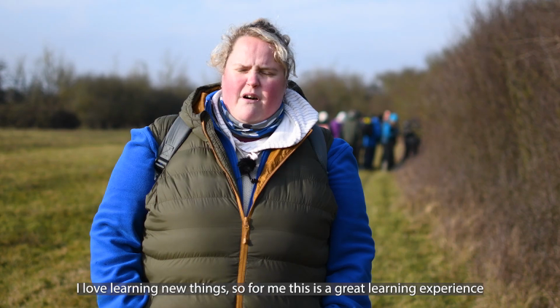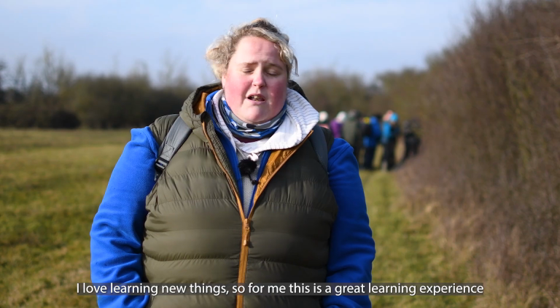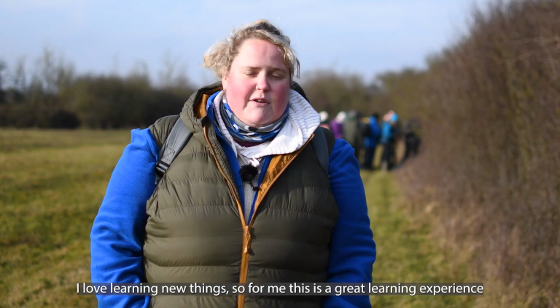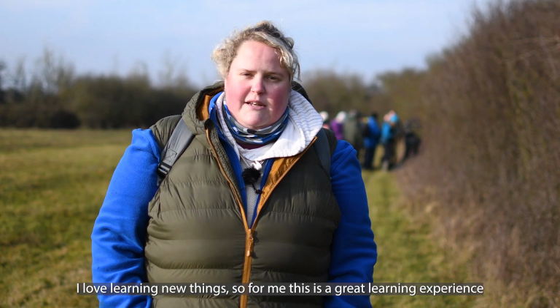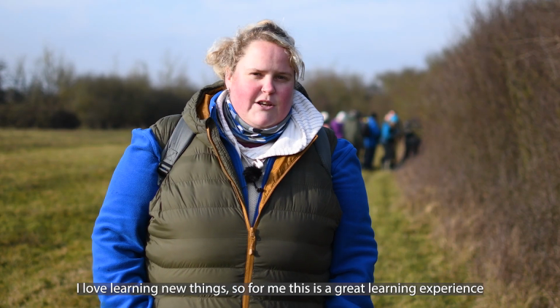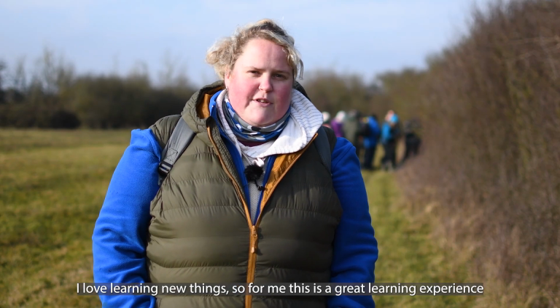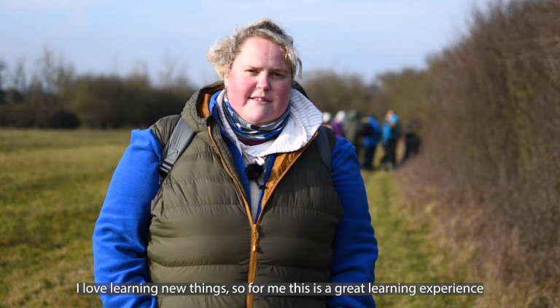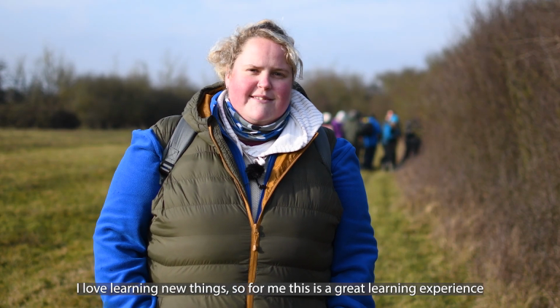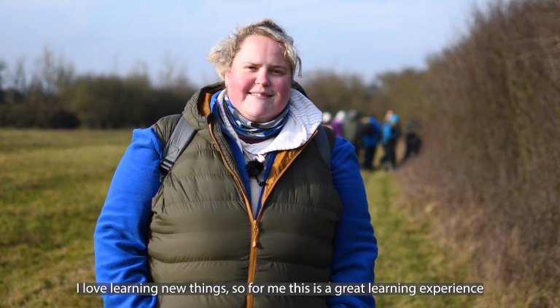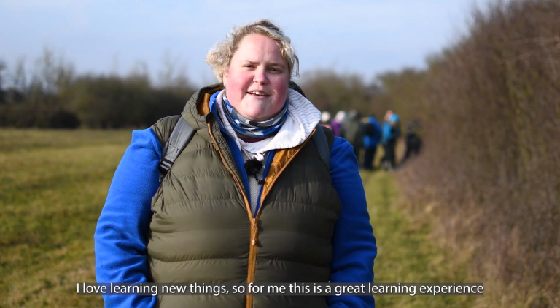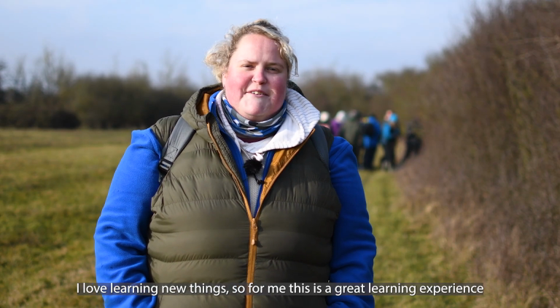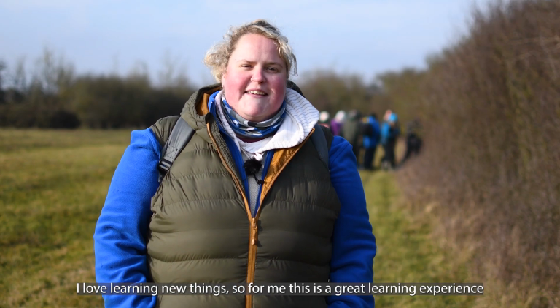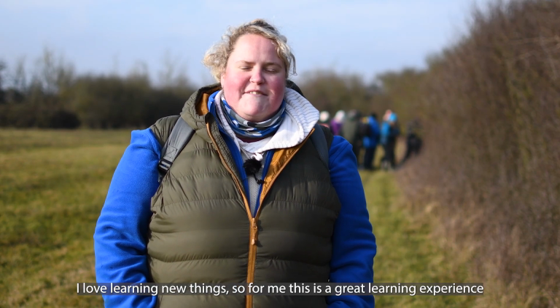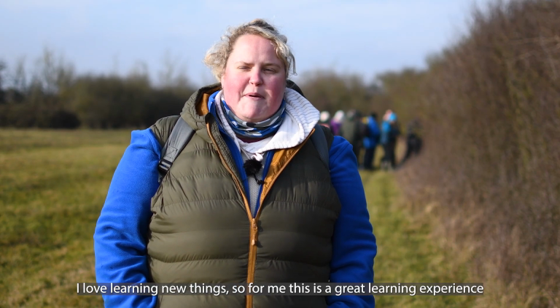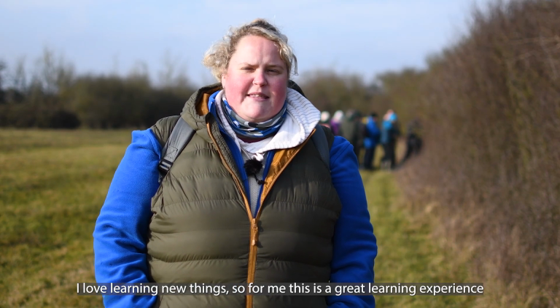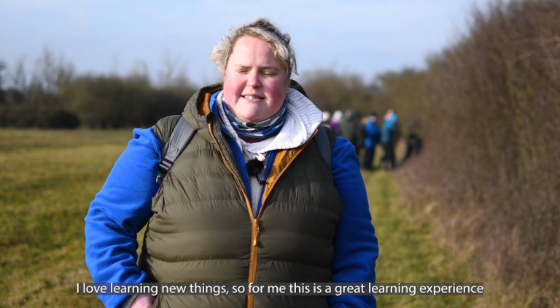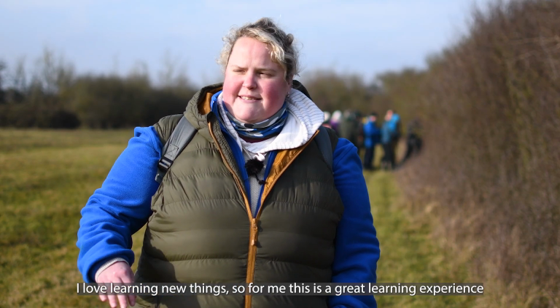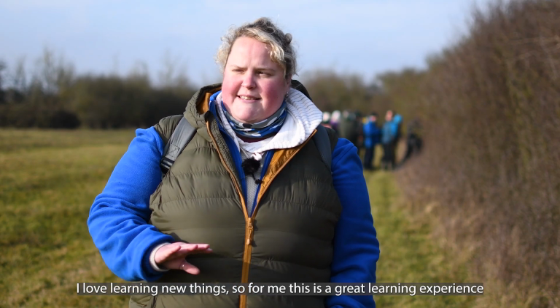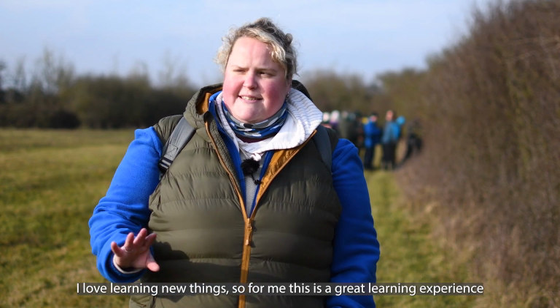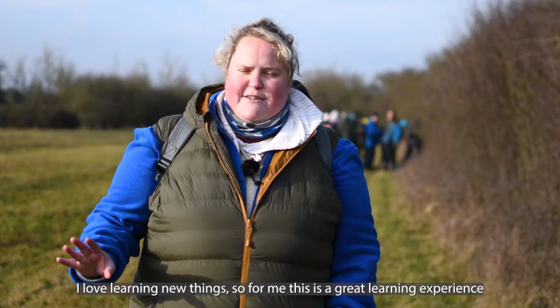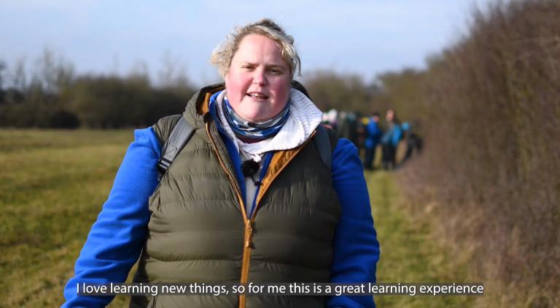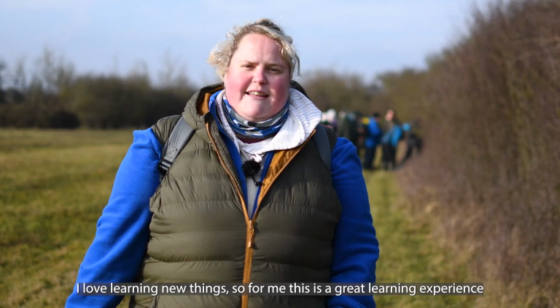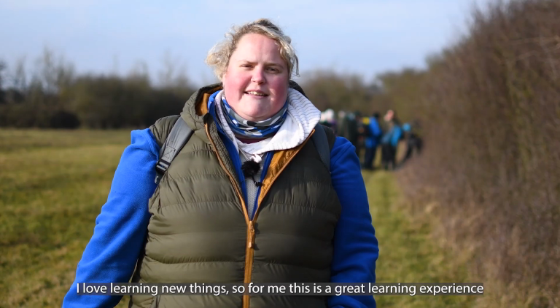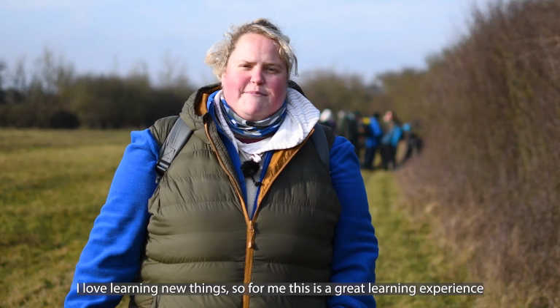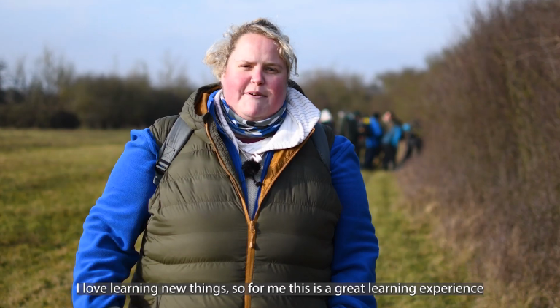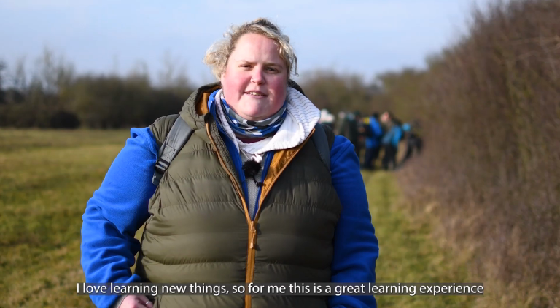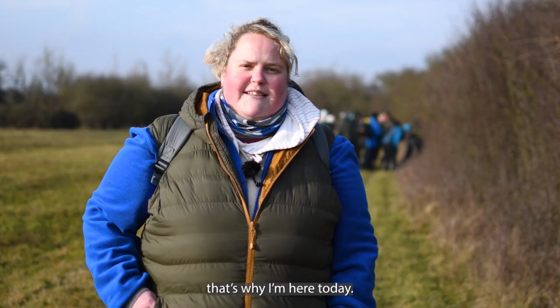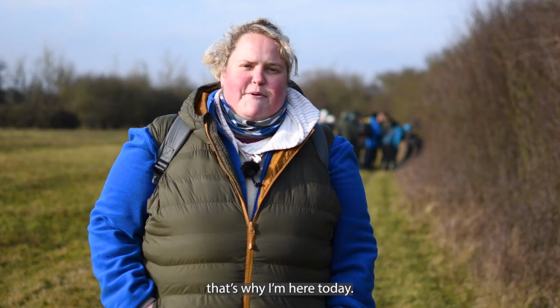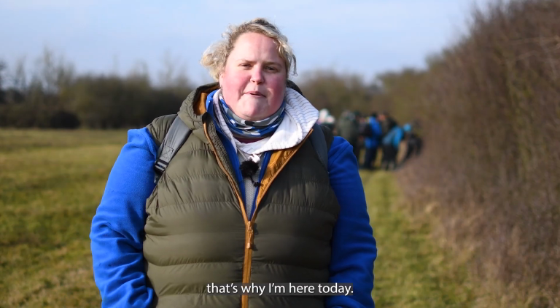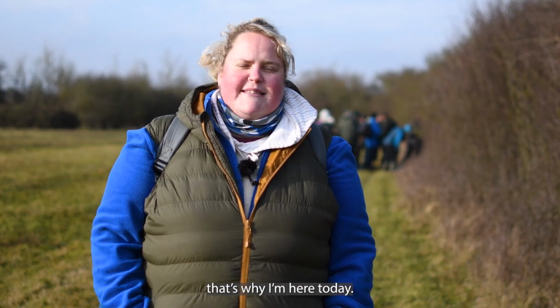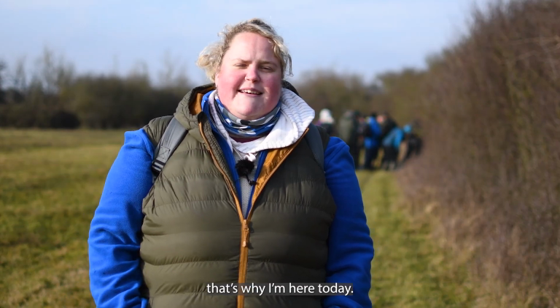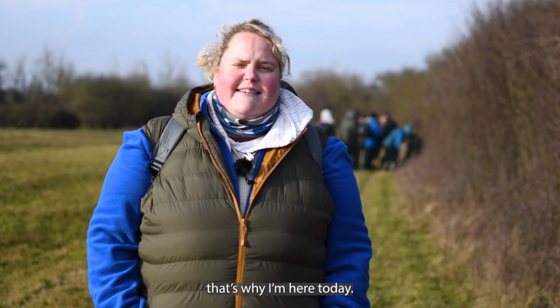I love learning new things, so for me this is a great learning experience — that's why I'm here today.